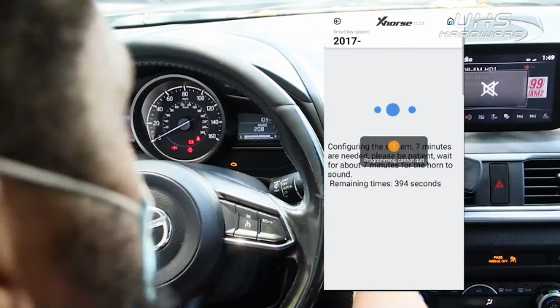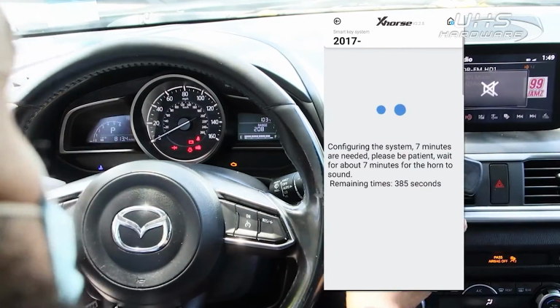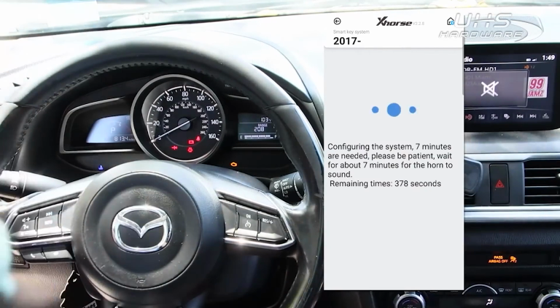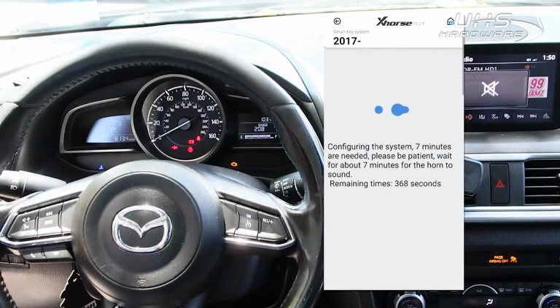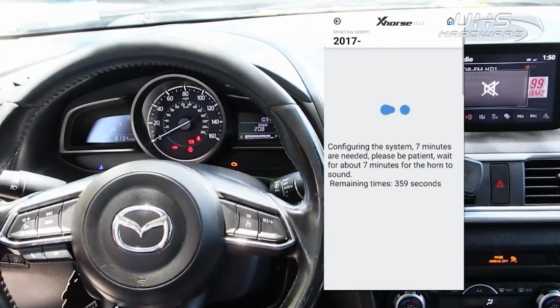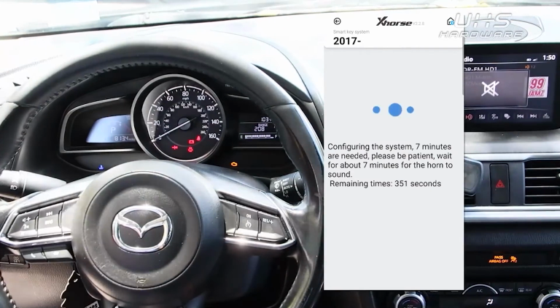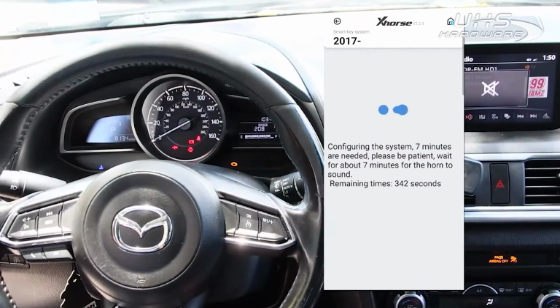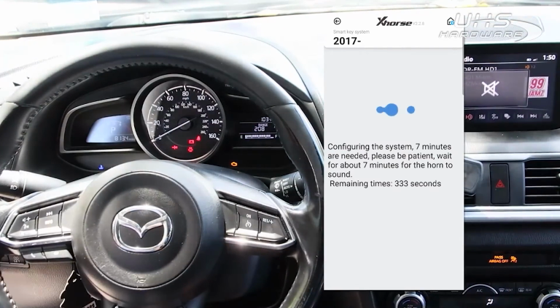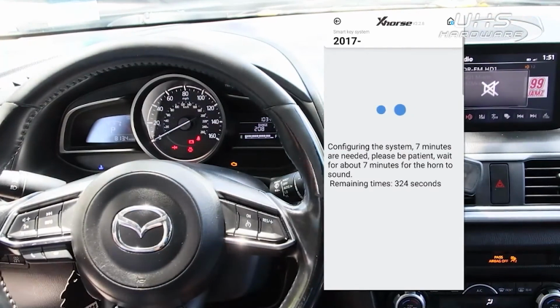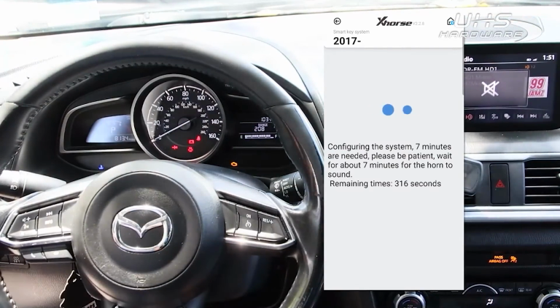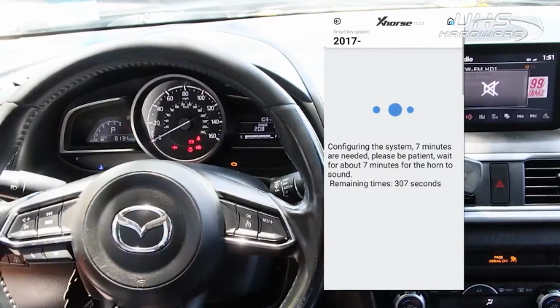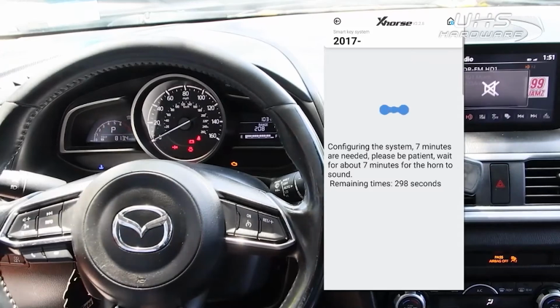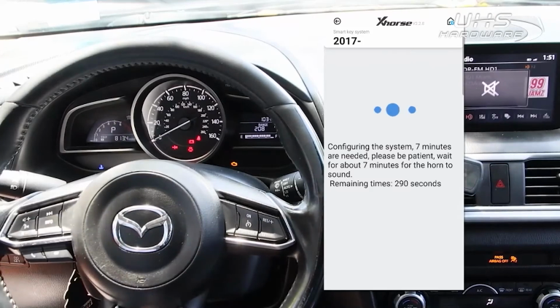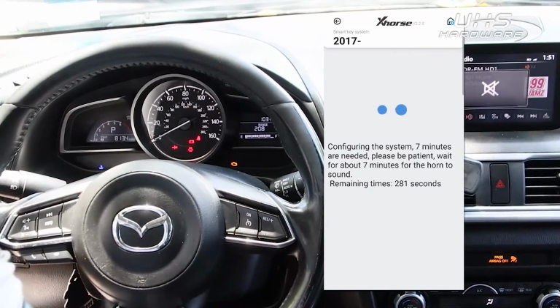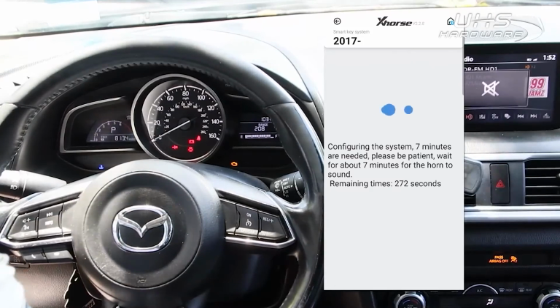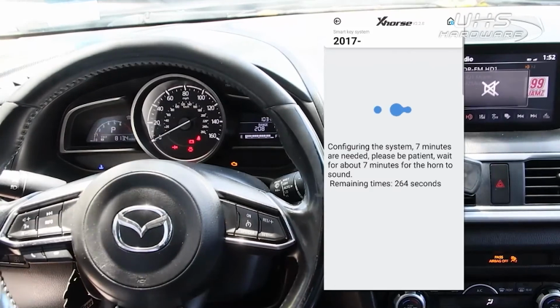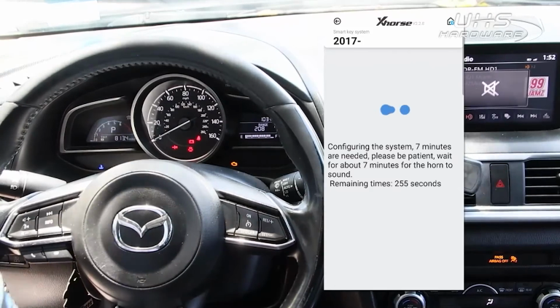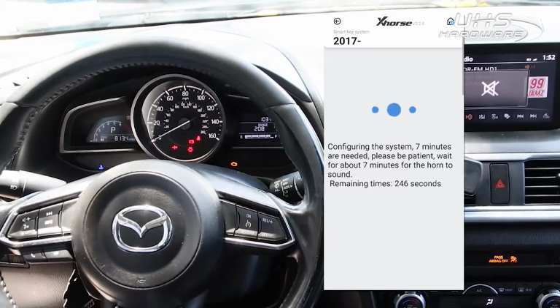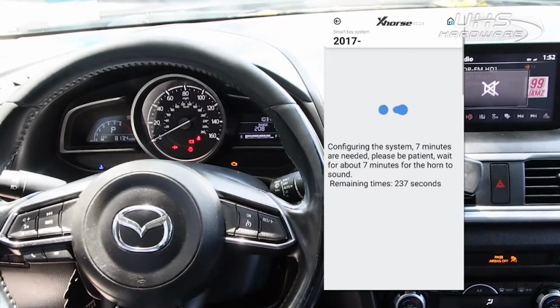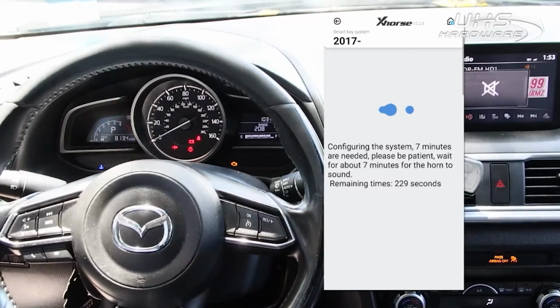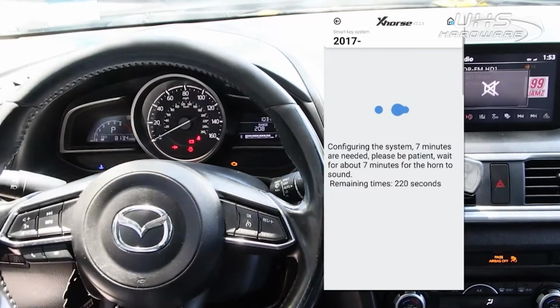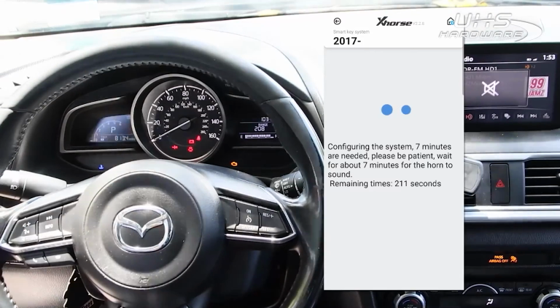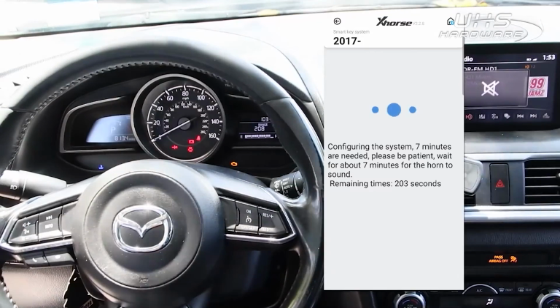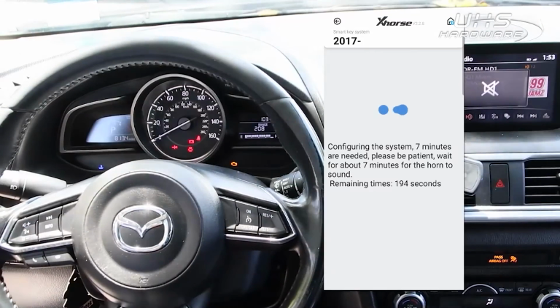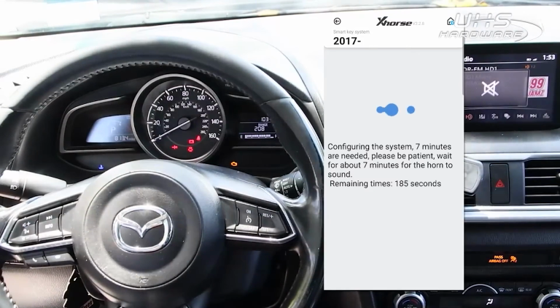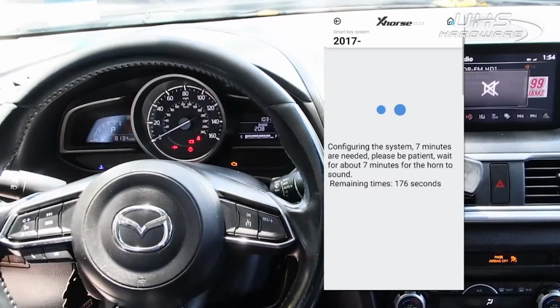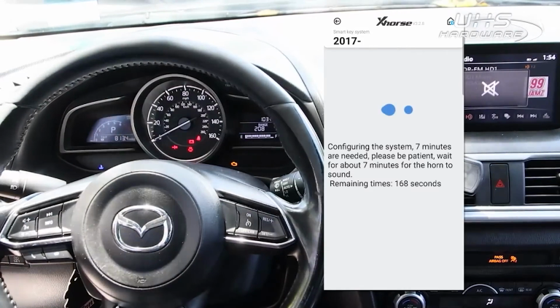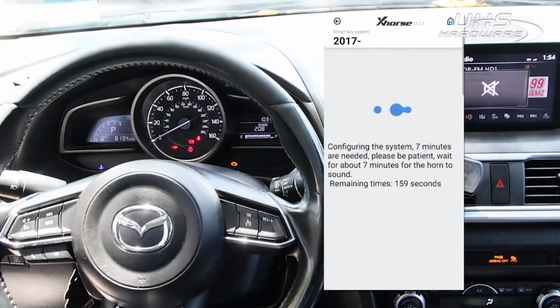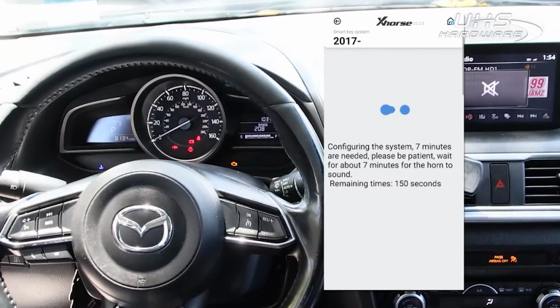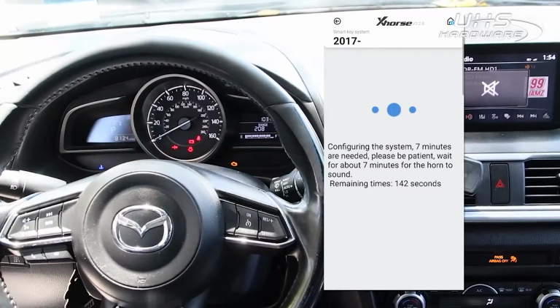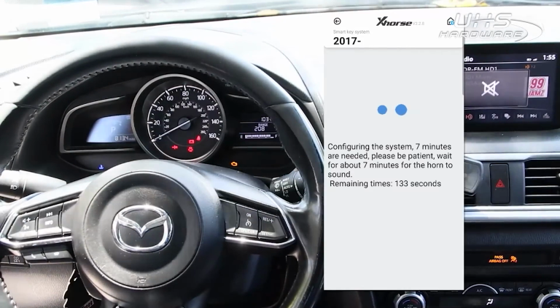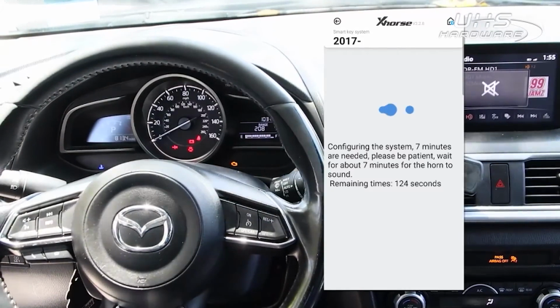After 7 minutes, the KeyTool Max will be through the security system and we'll be able to add a new proxy without any issue.